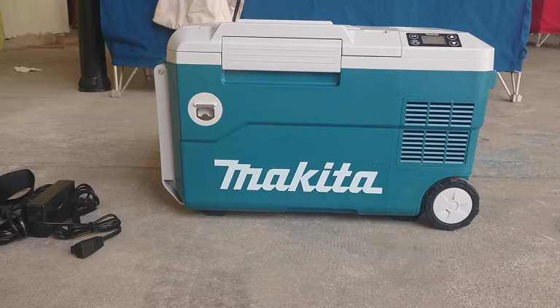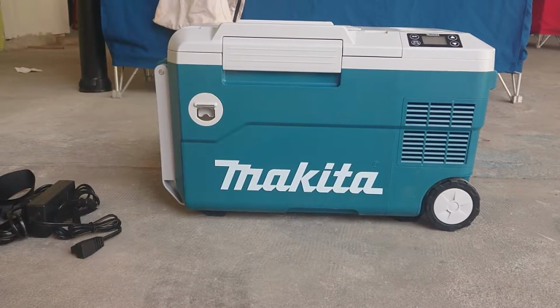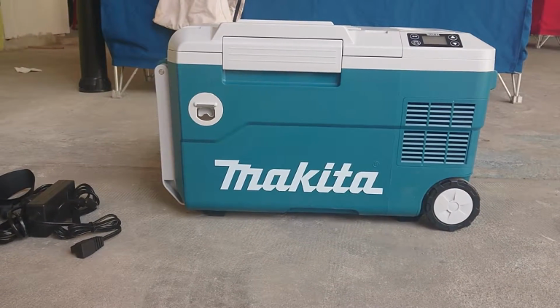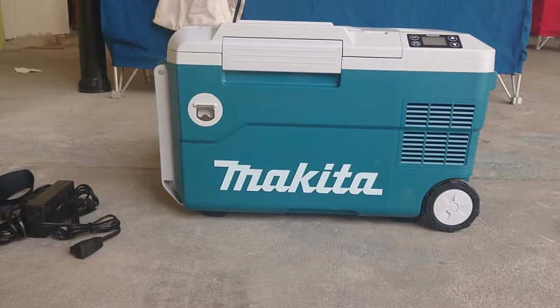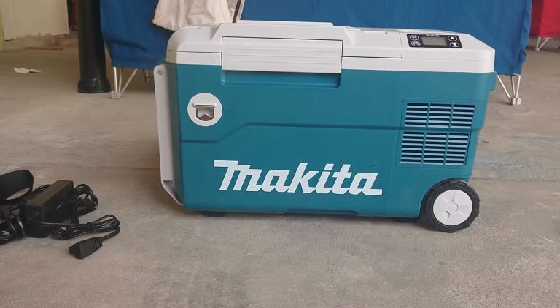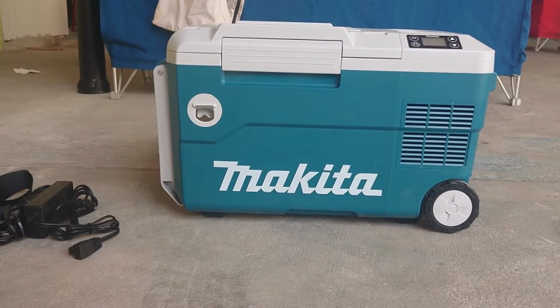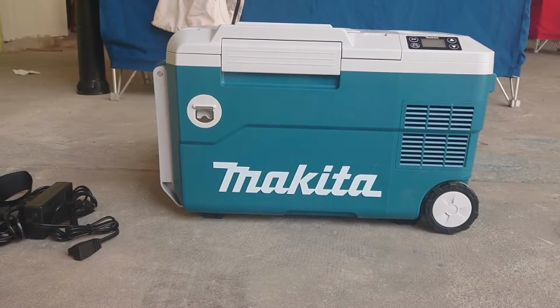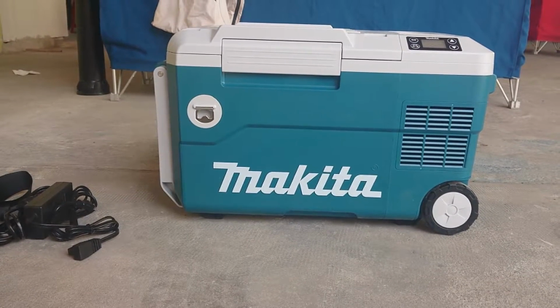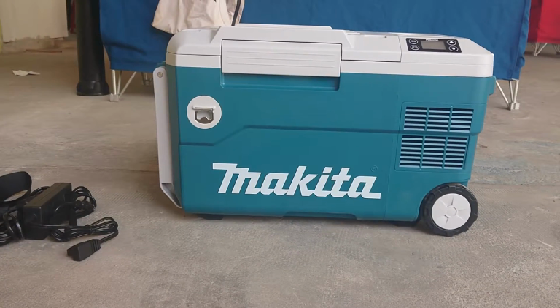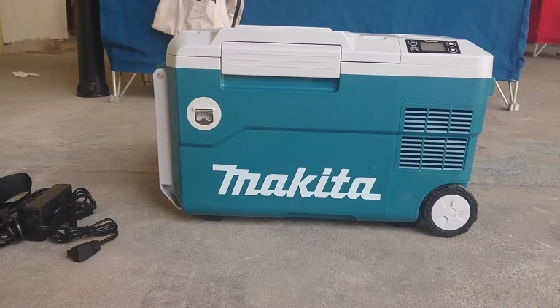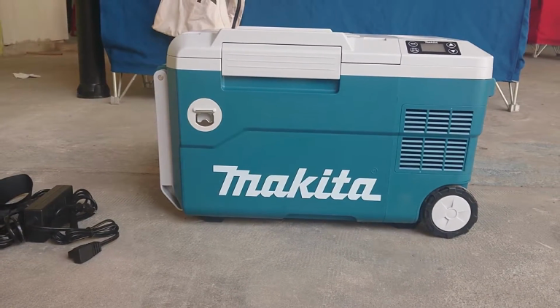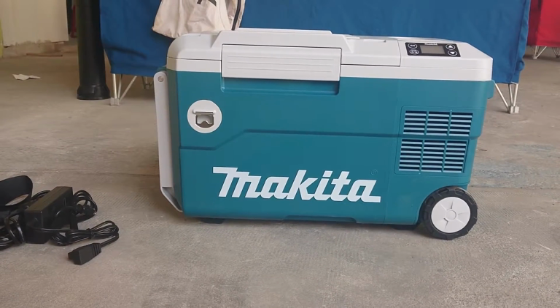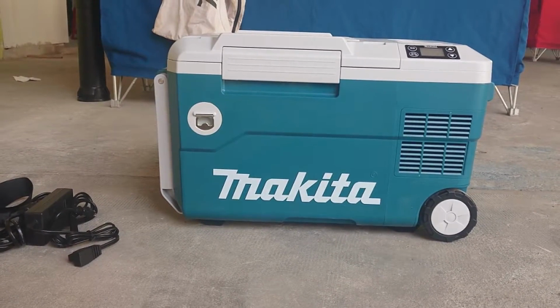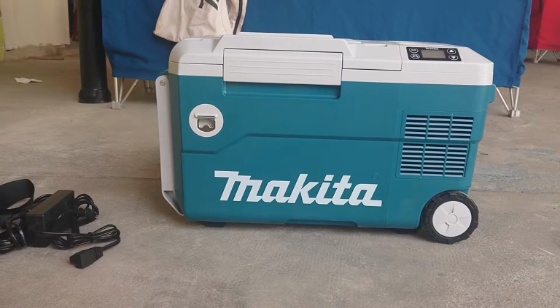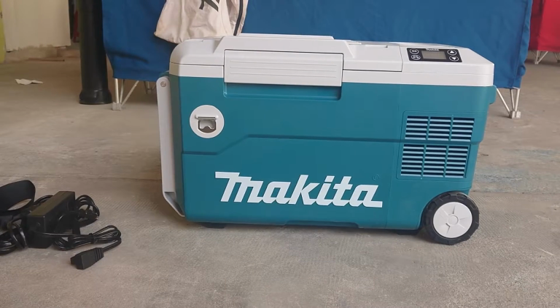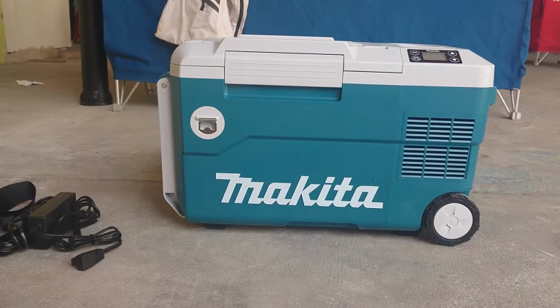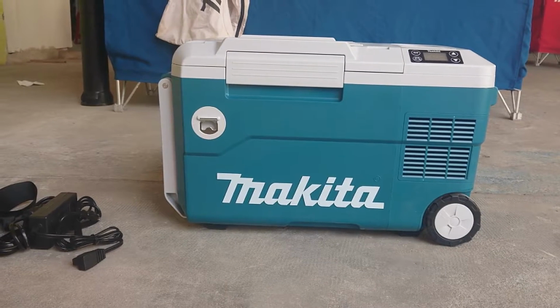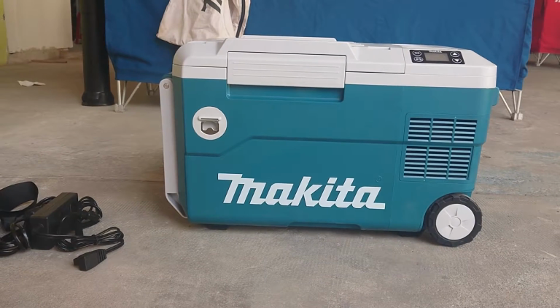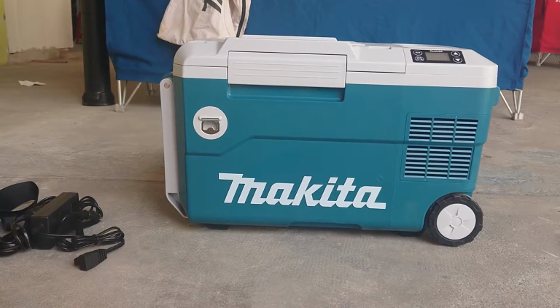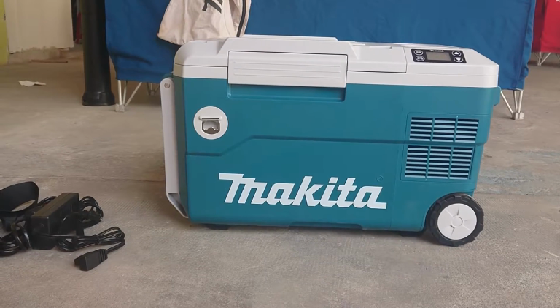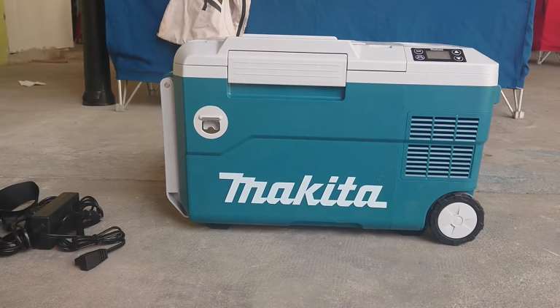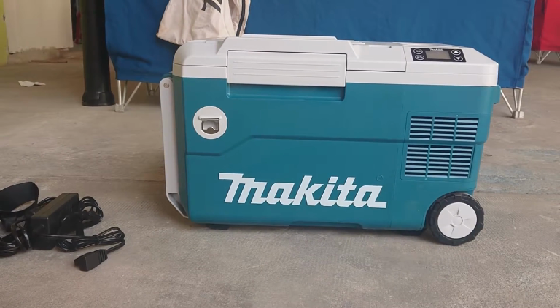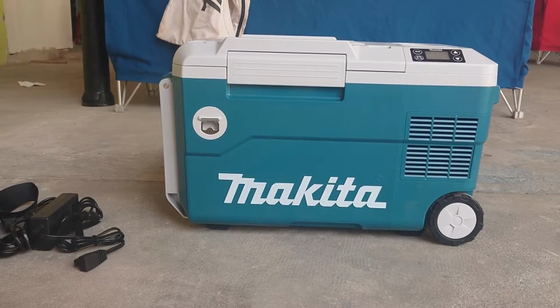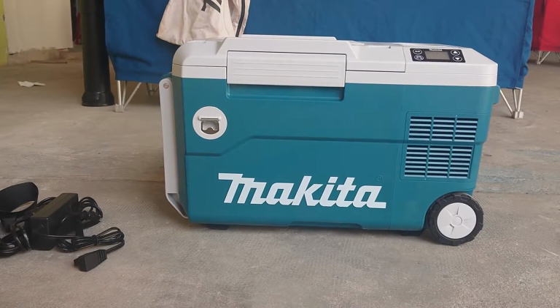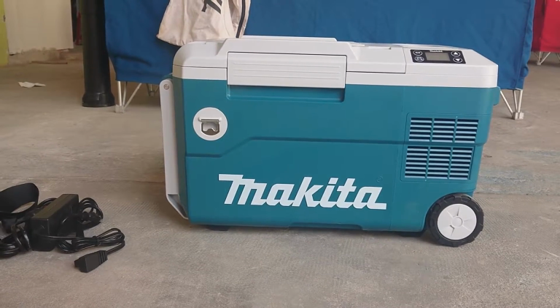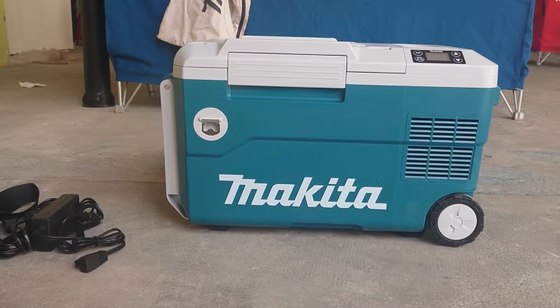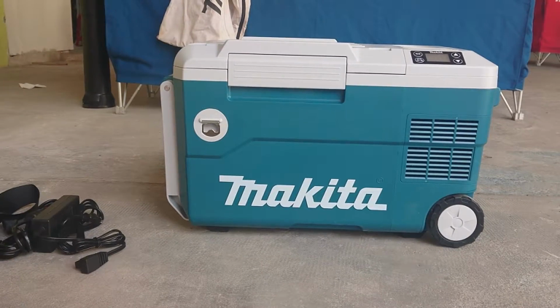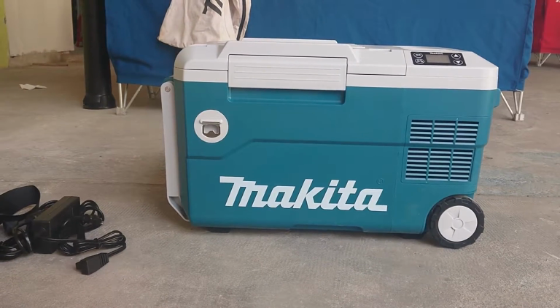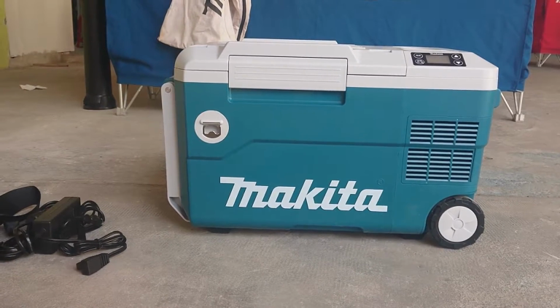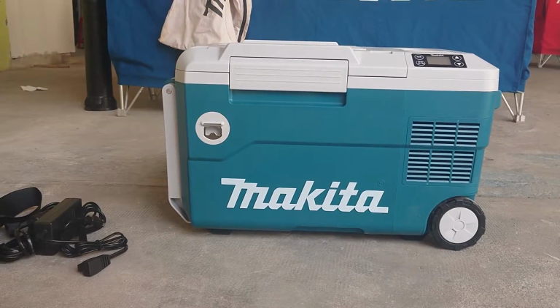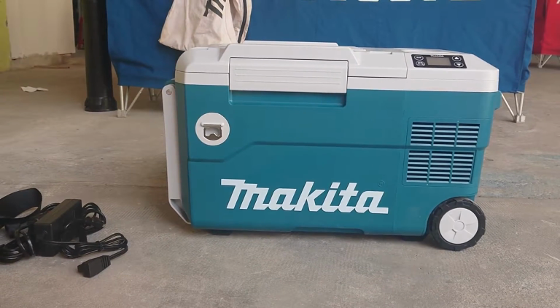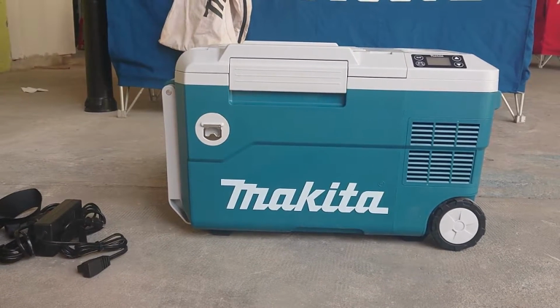Hello everyone. Welcome to my channel. In this video, I want to introduce the Magita cooler and warmer box.